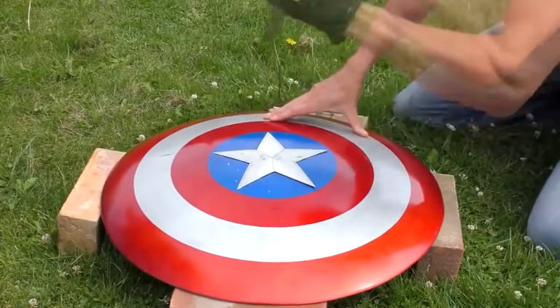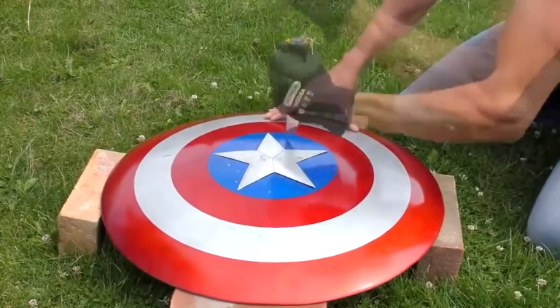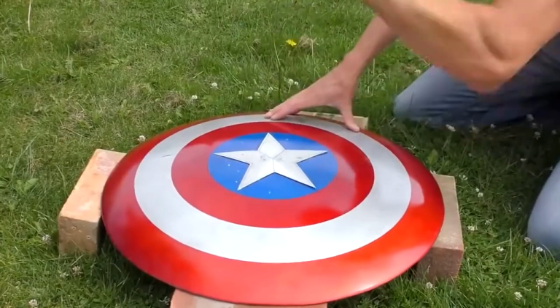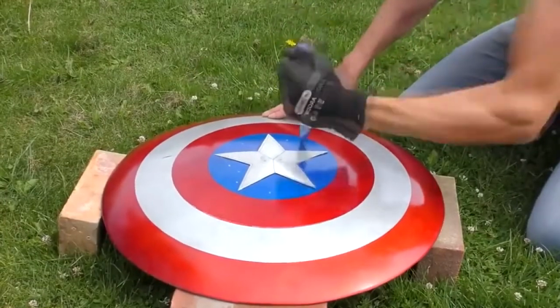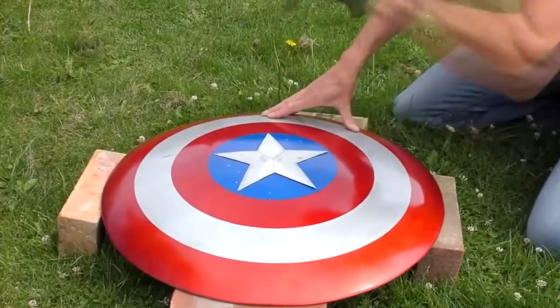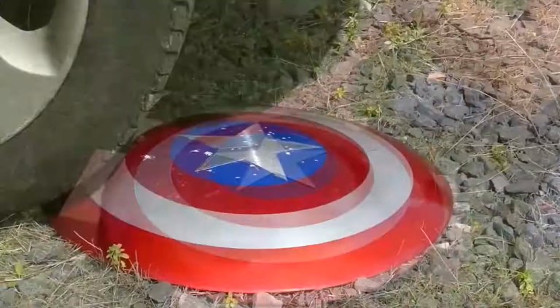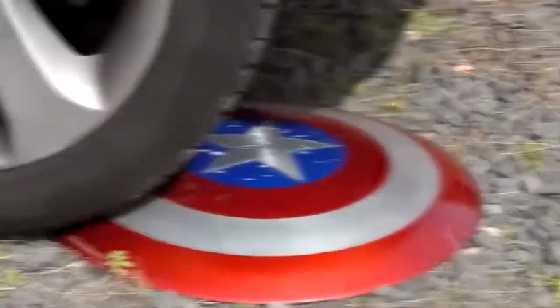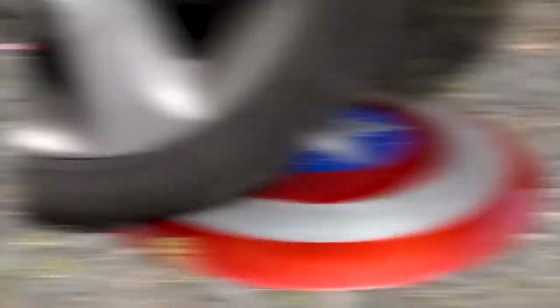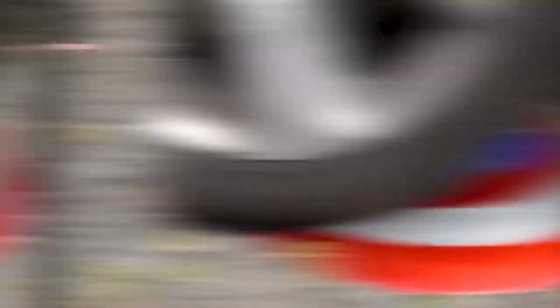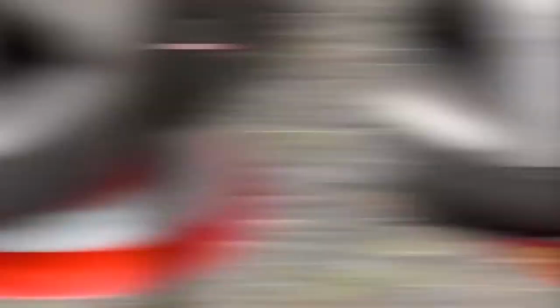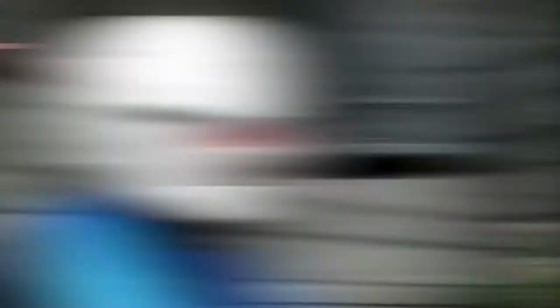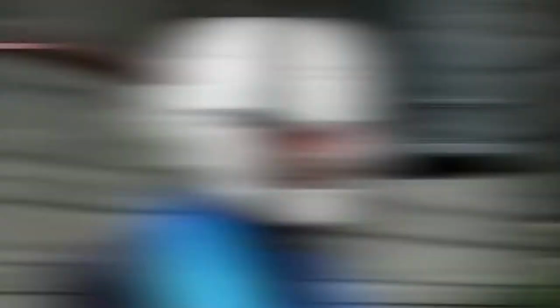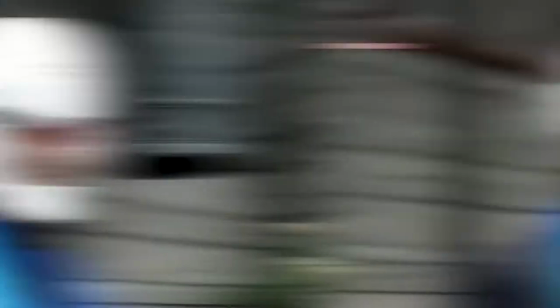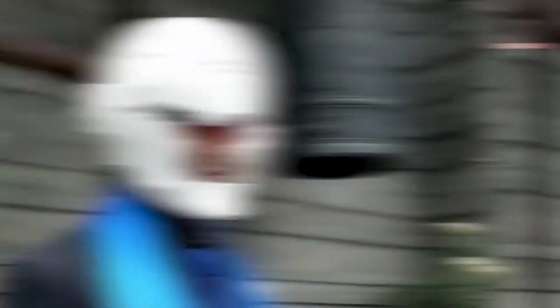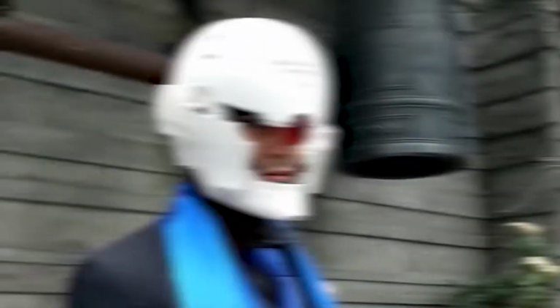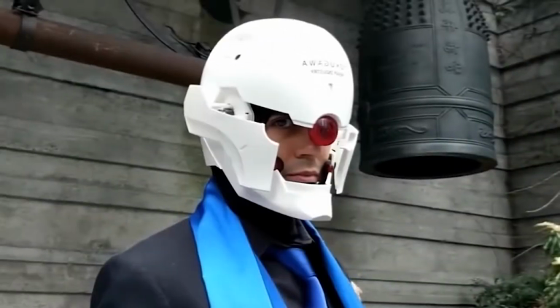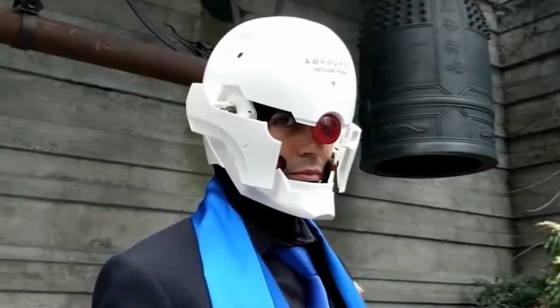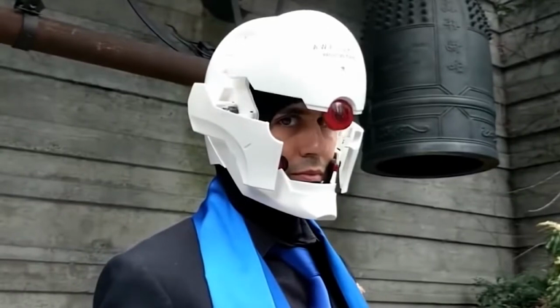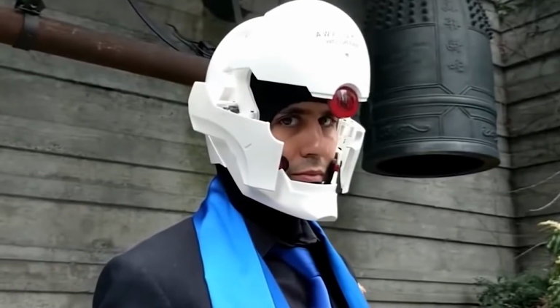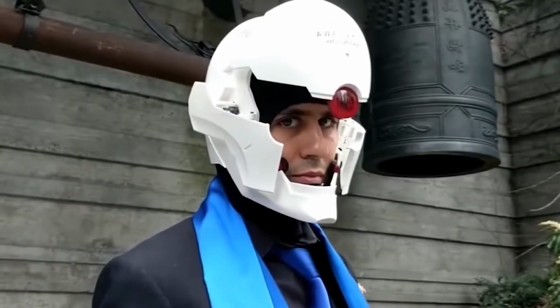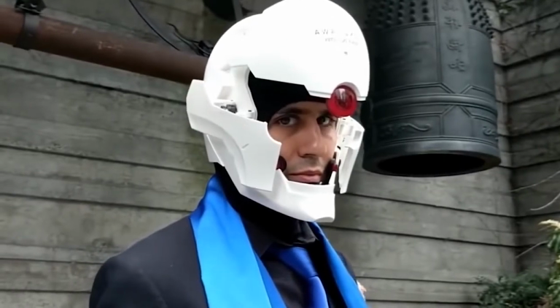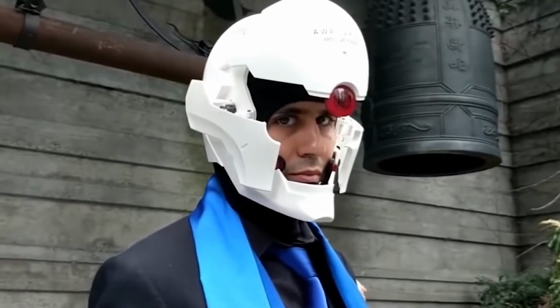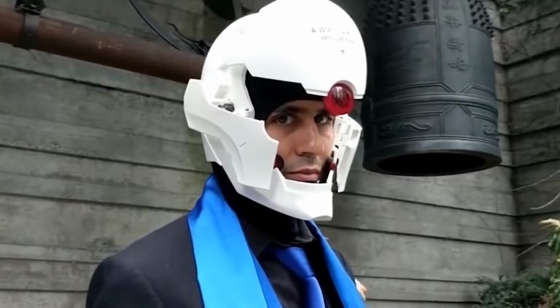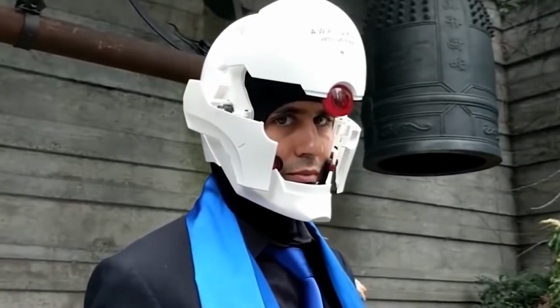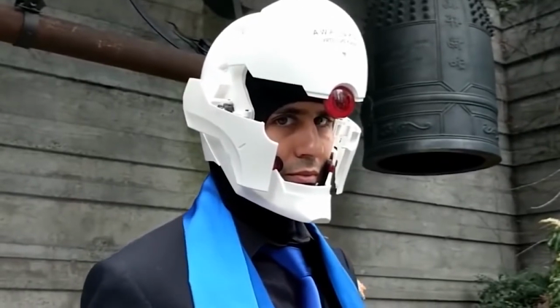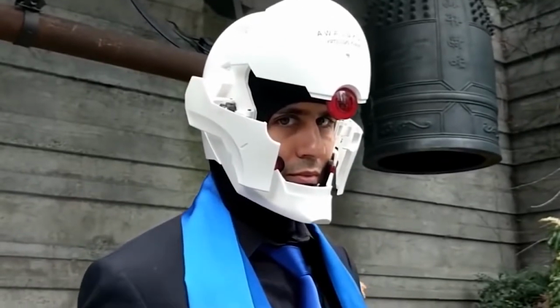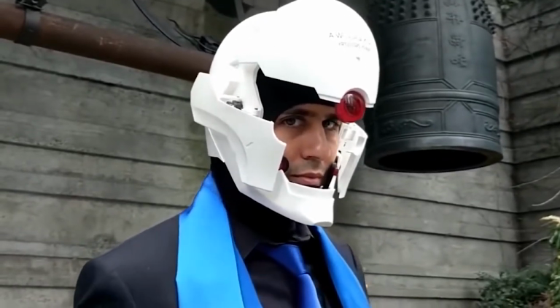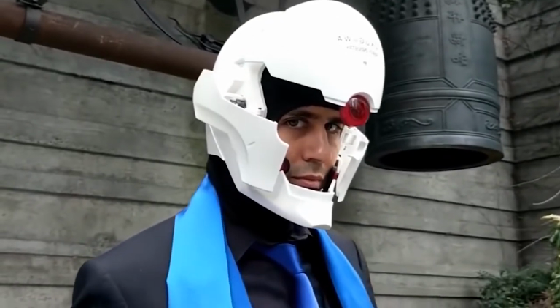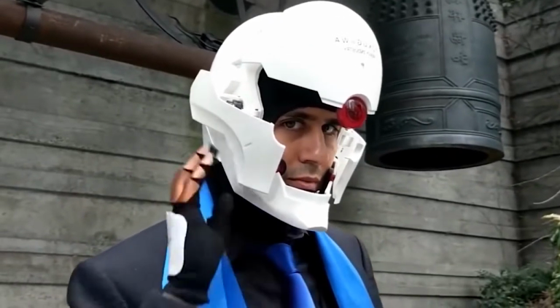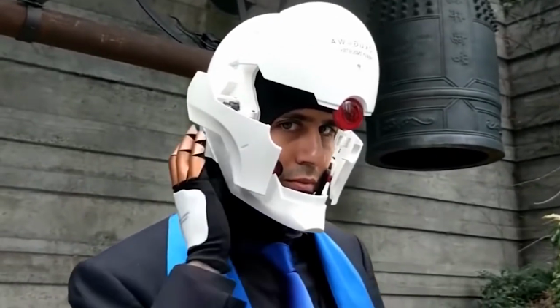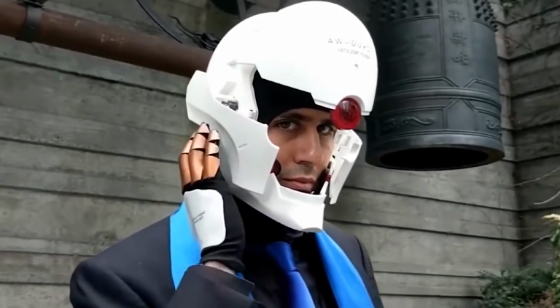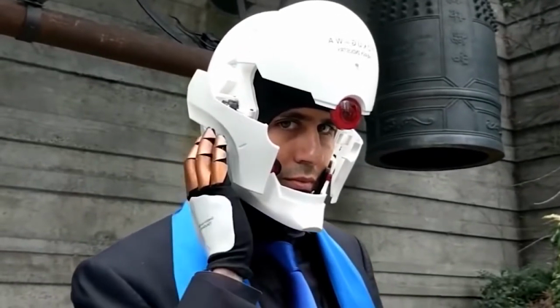This premium roleplay Marvel Legends Captain America shield measures an impressive 24 inches in diameter and features two adjustable straps.